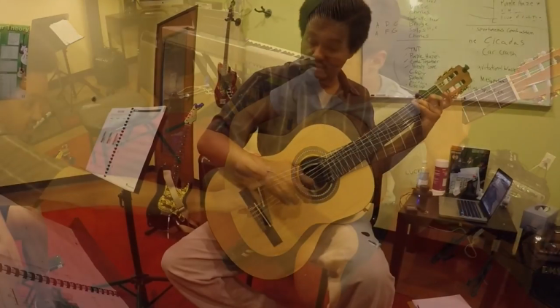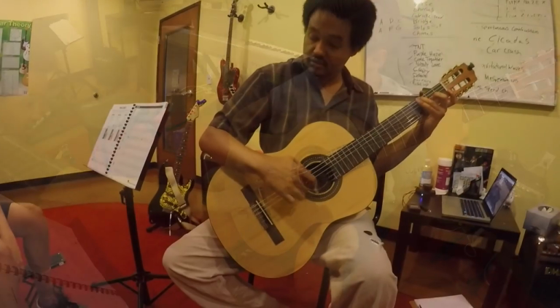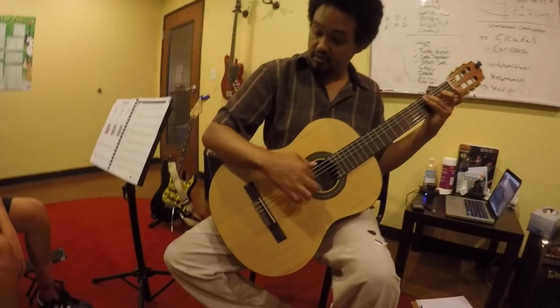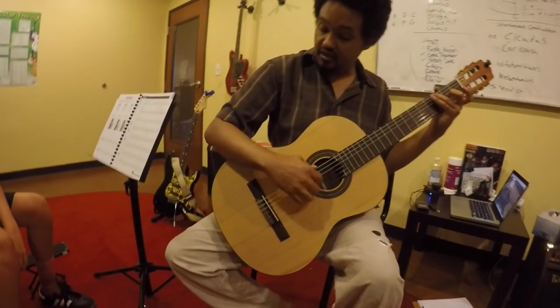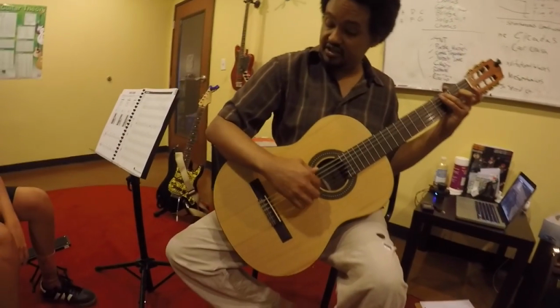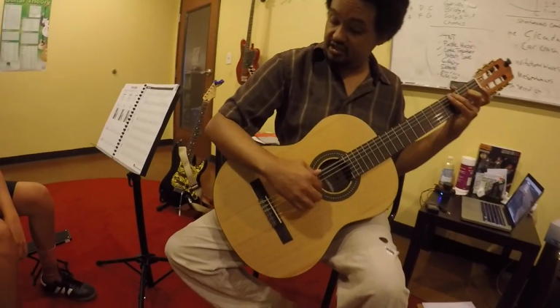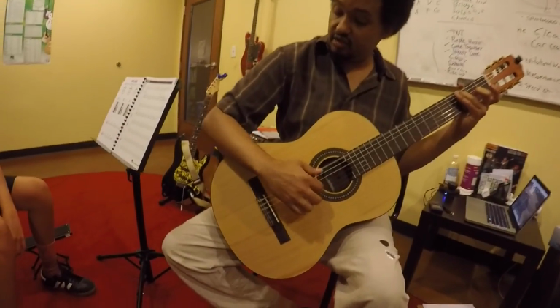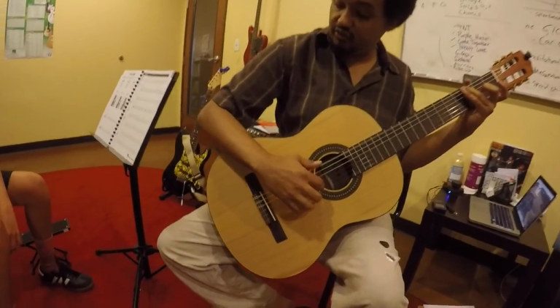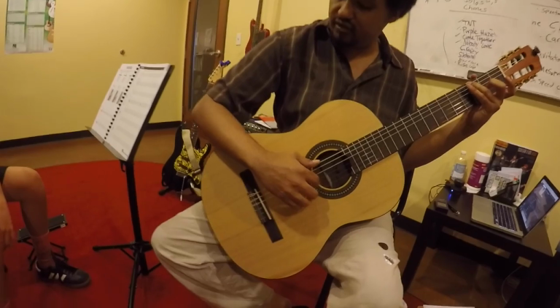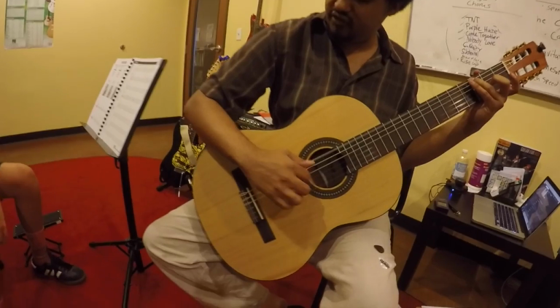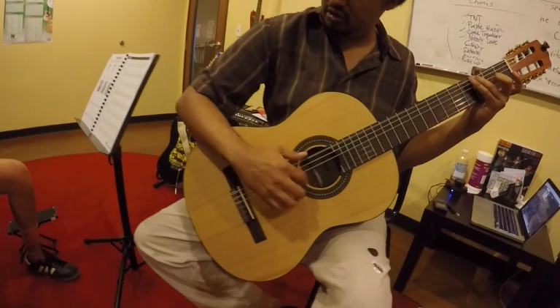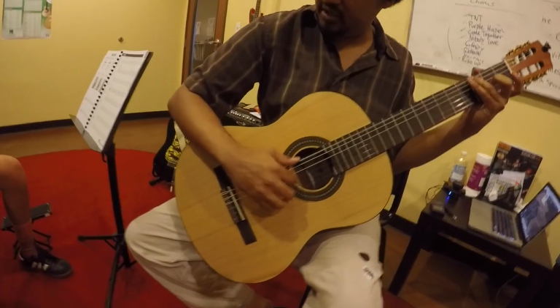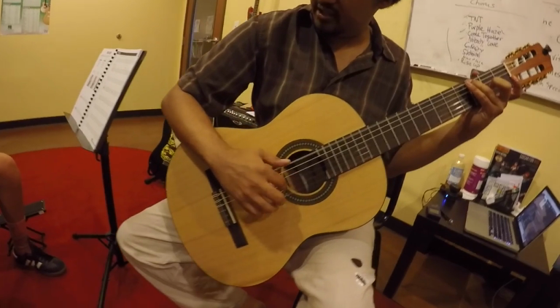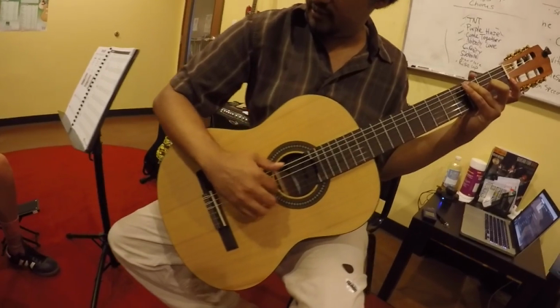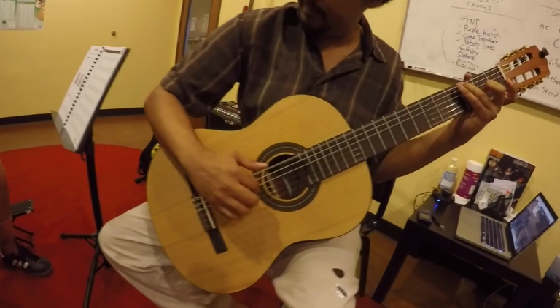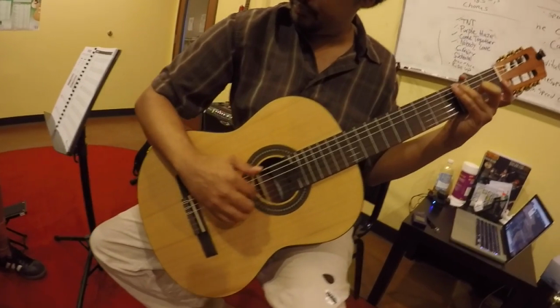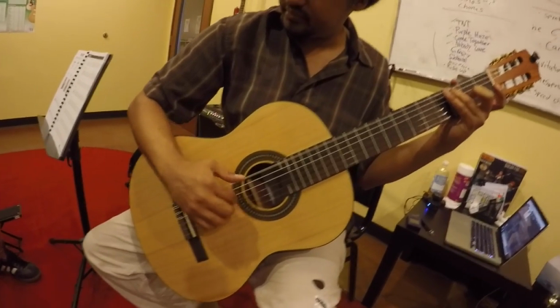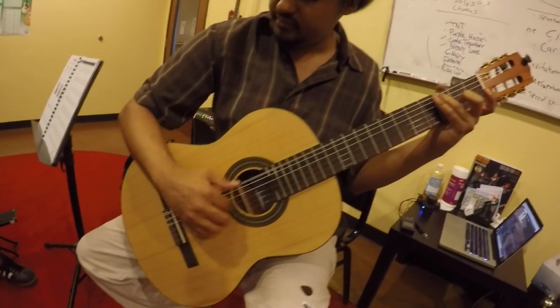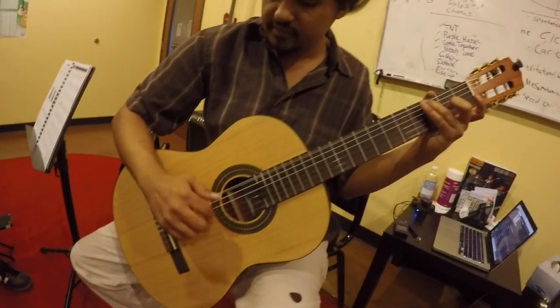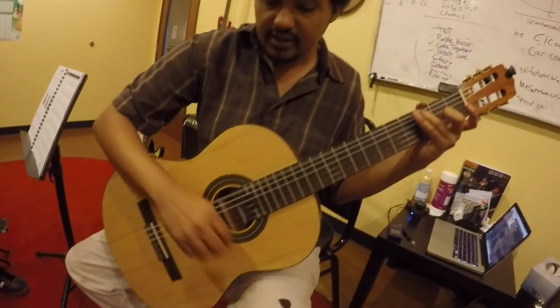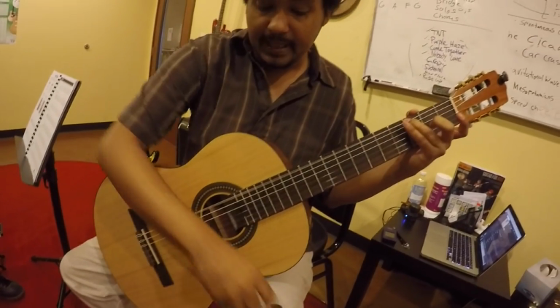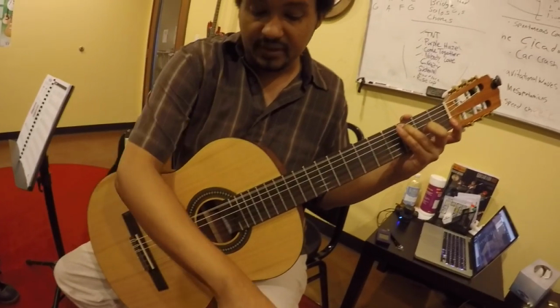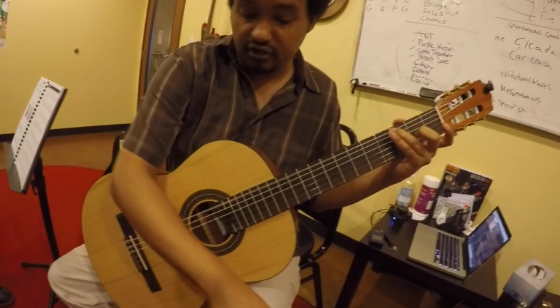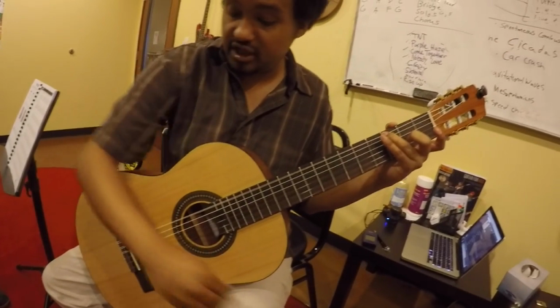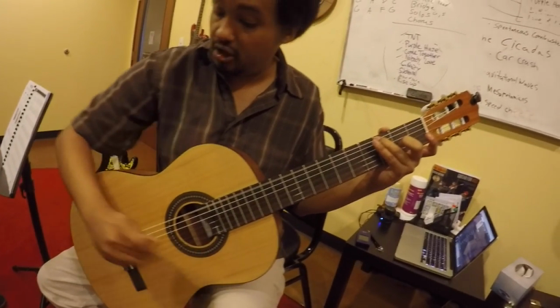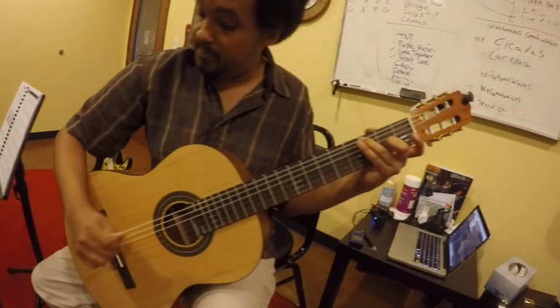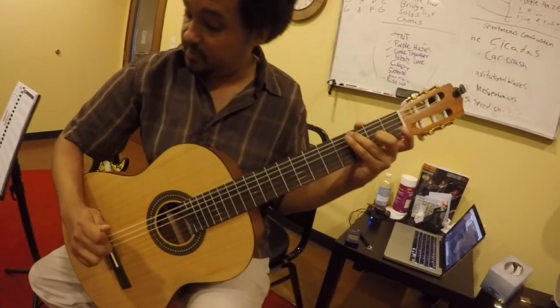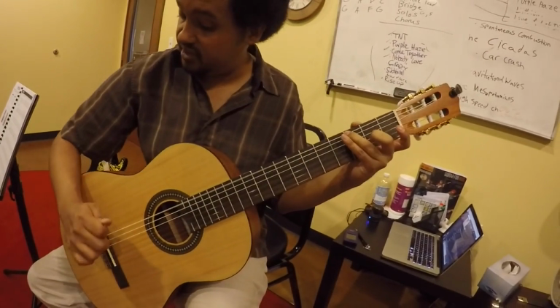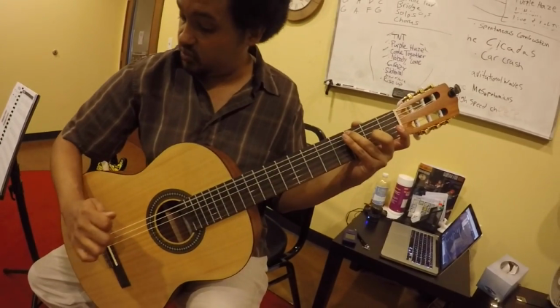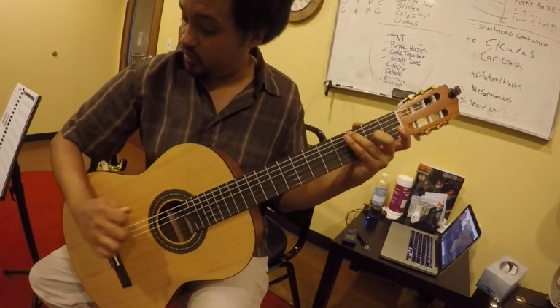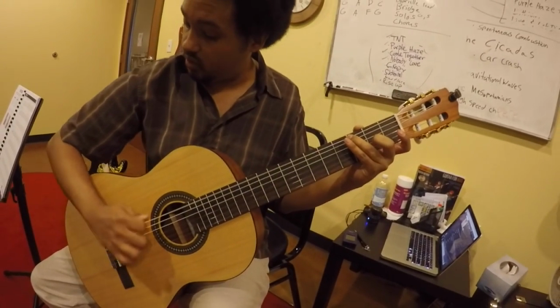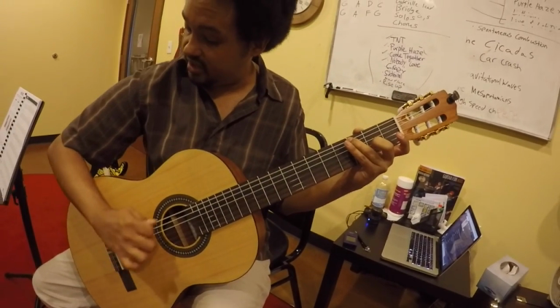For palm muting, I was showing him the importance of right-hand position on both classical and electric guitars.